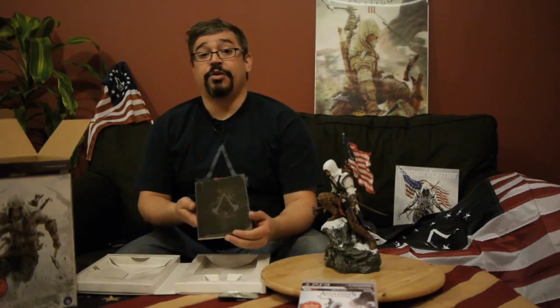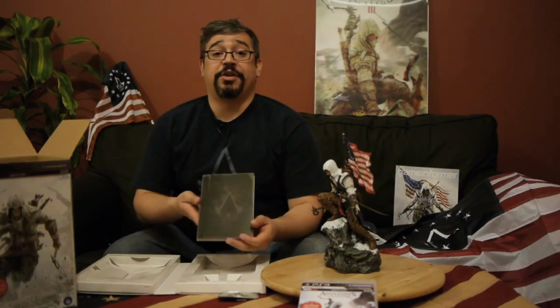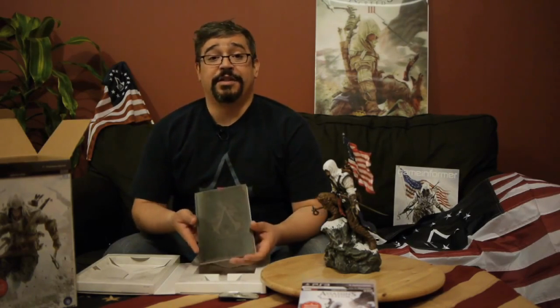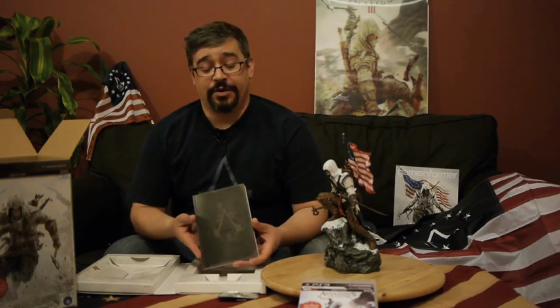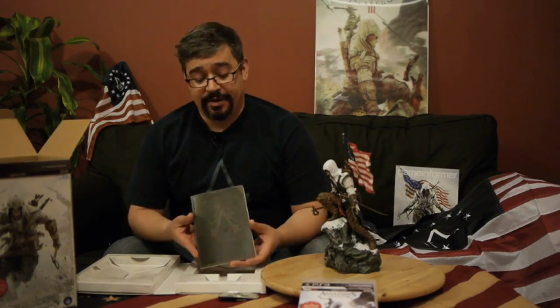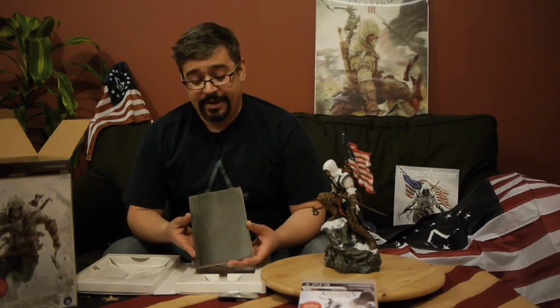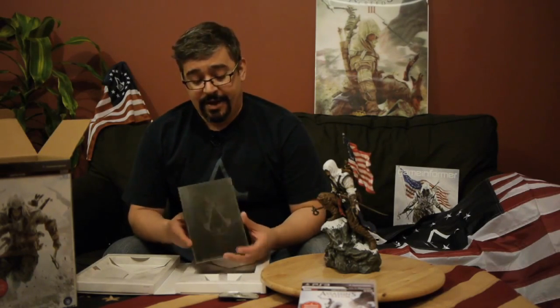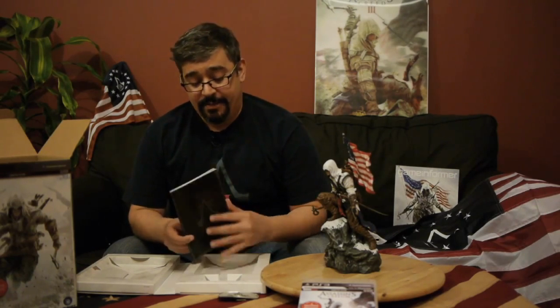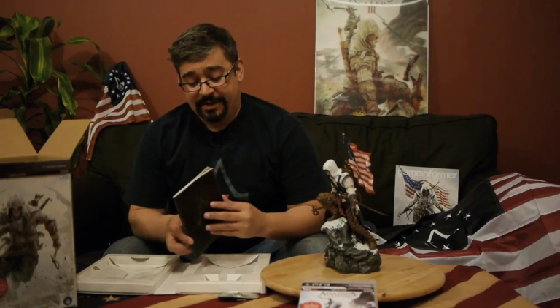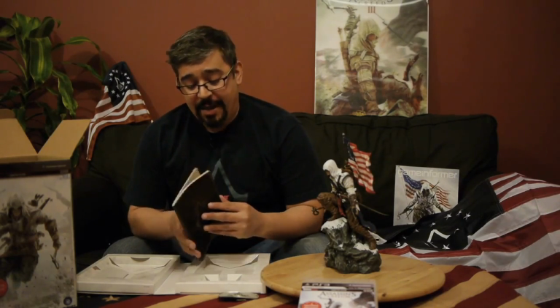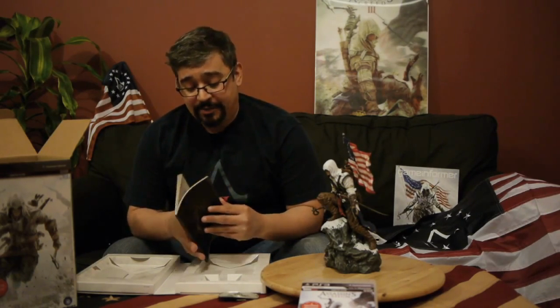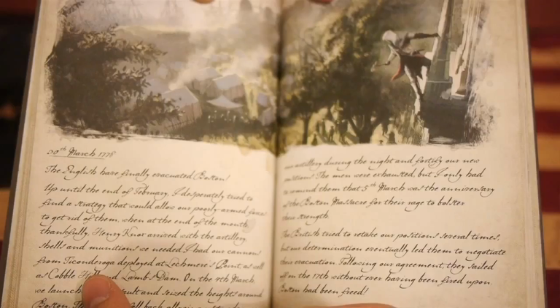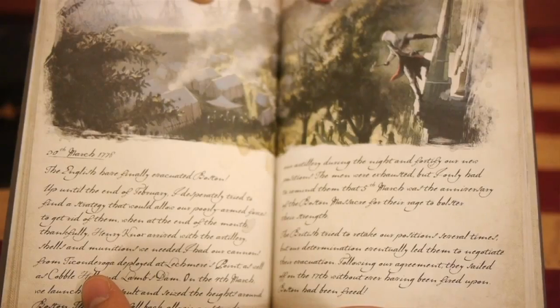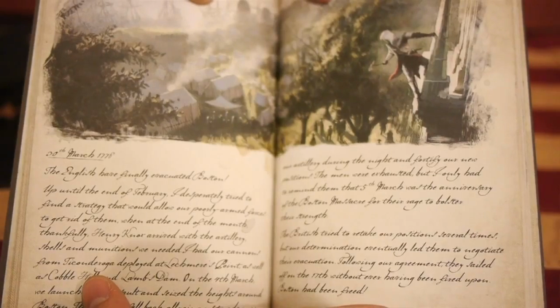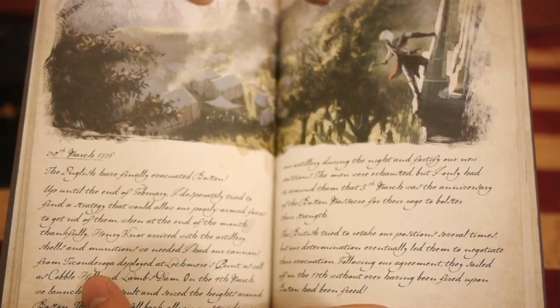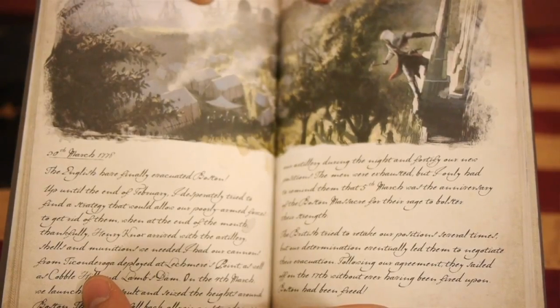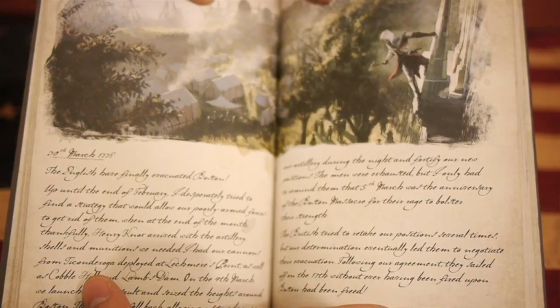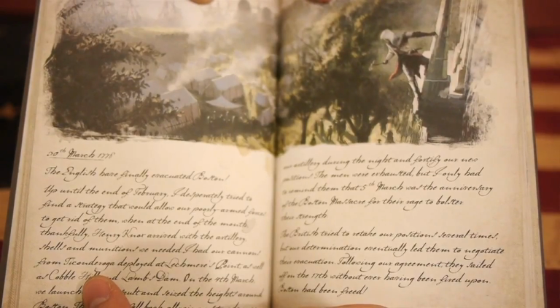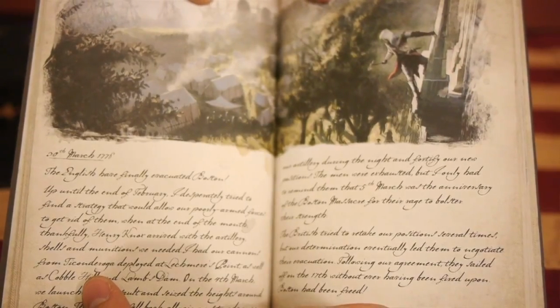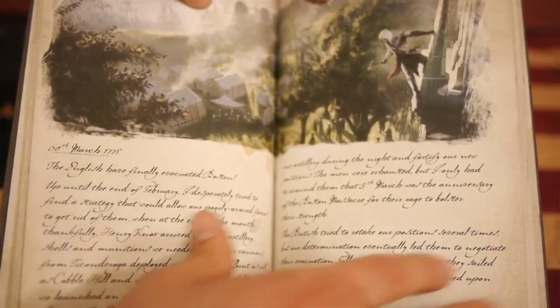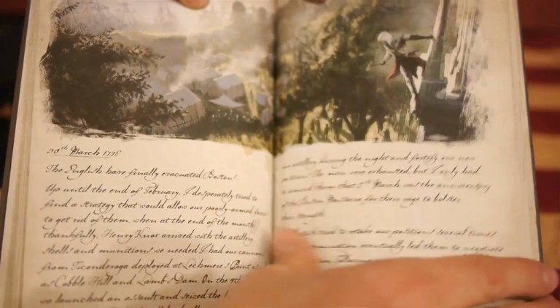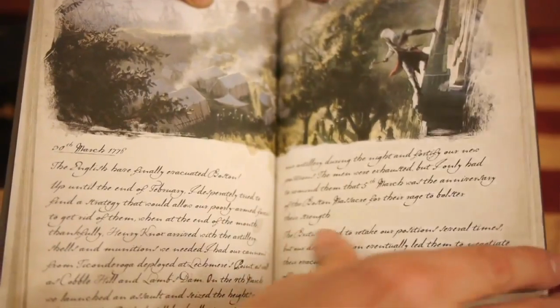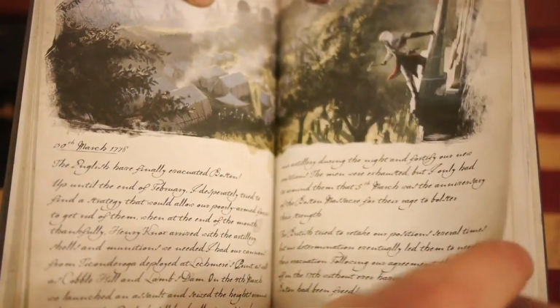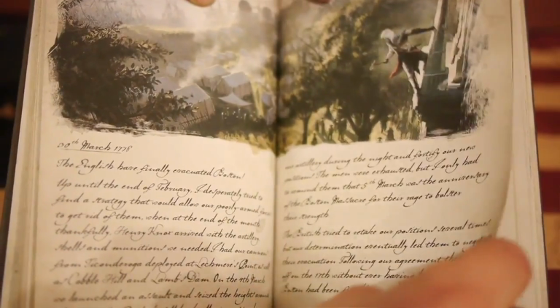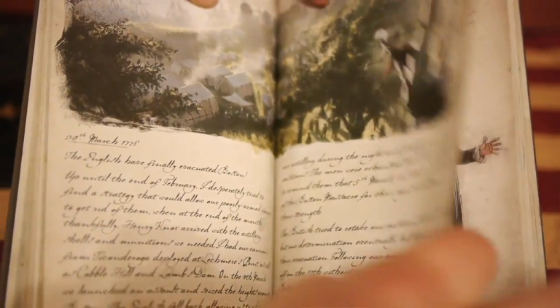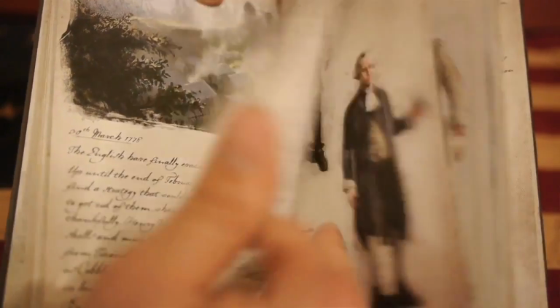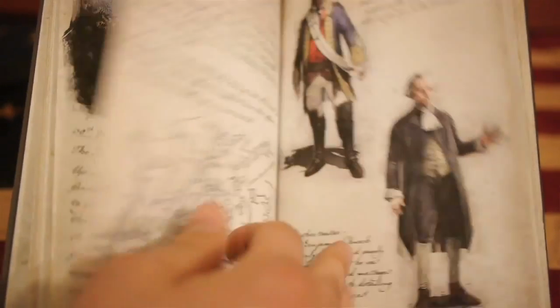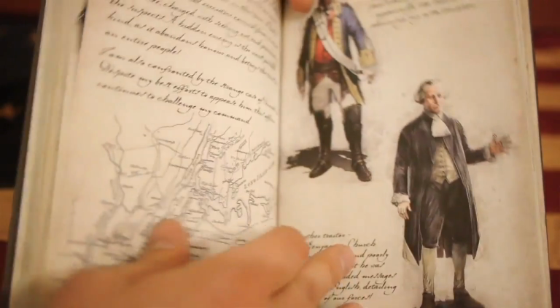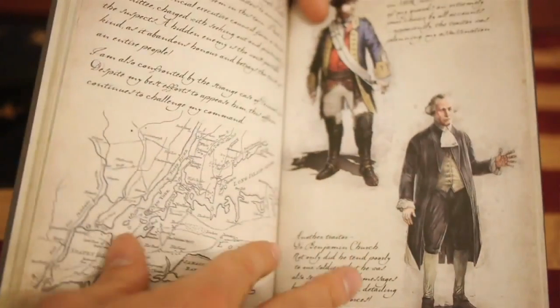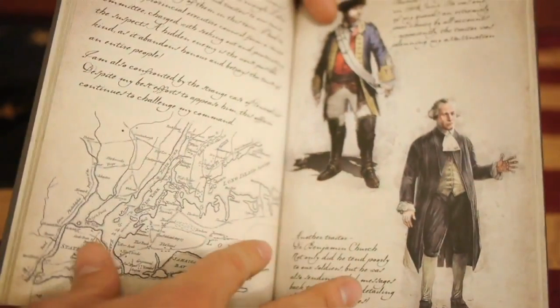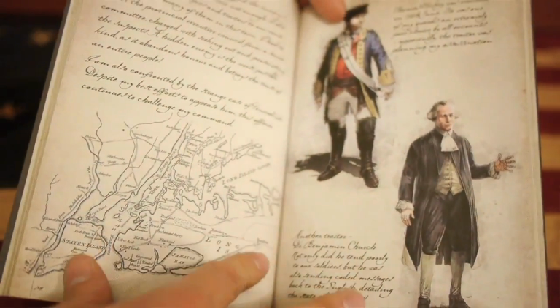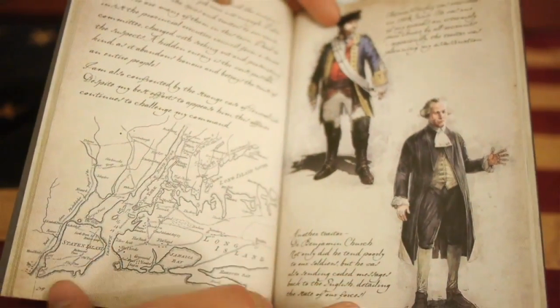The next item is George Washington's Journal. It's absolutely packed with all kinds of concept art and reference art that we used to make the game.